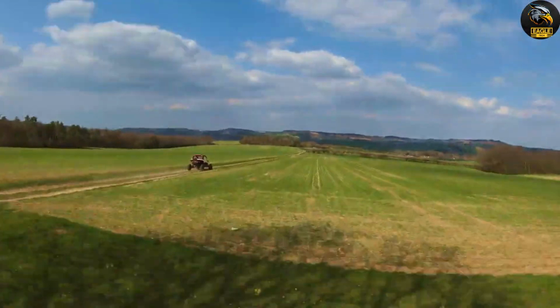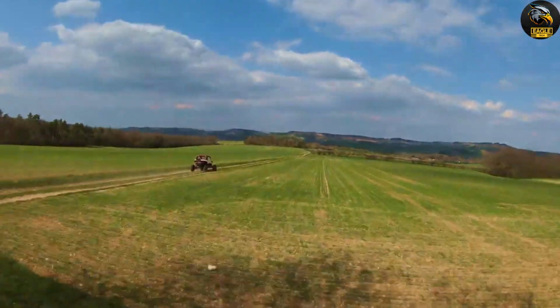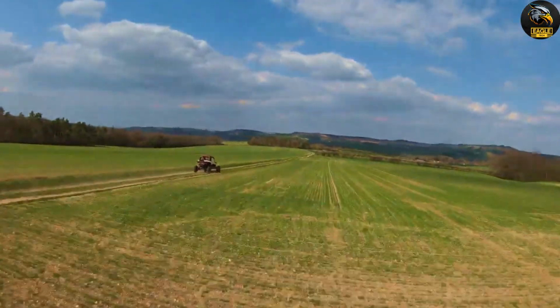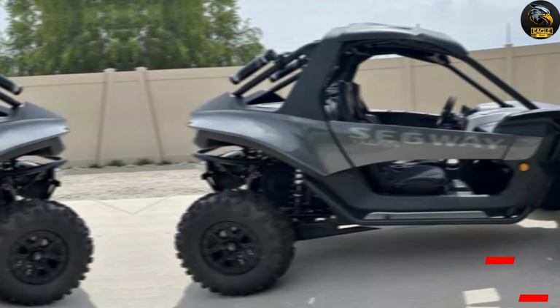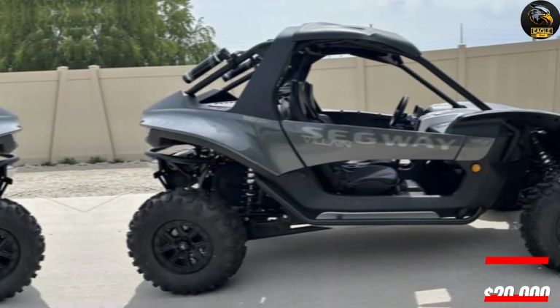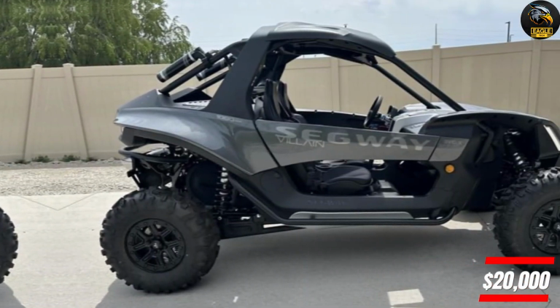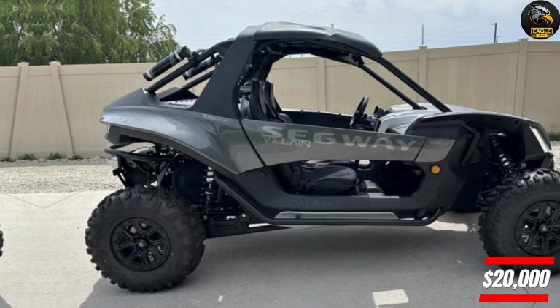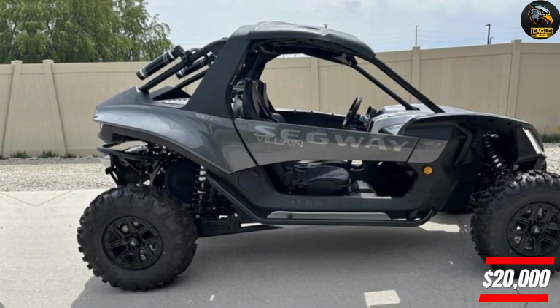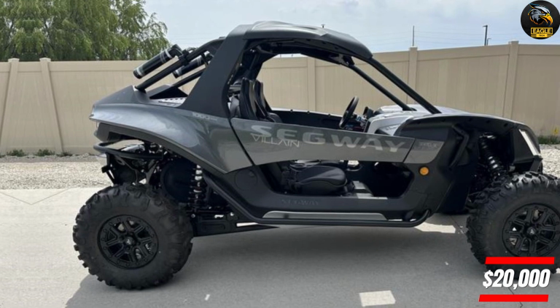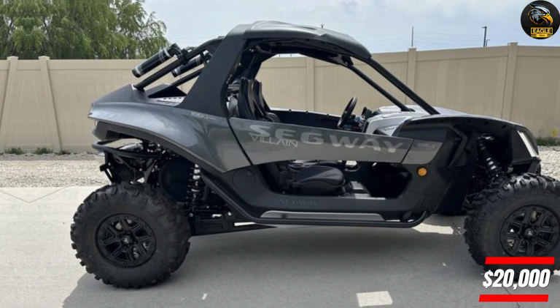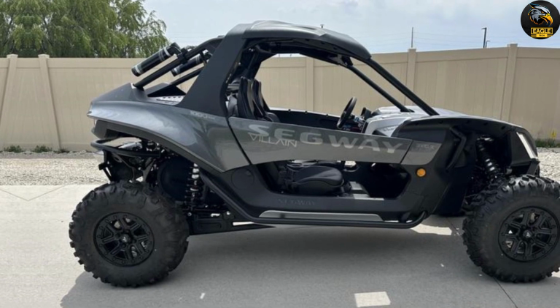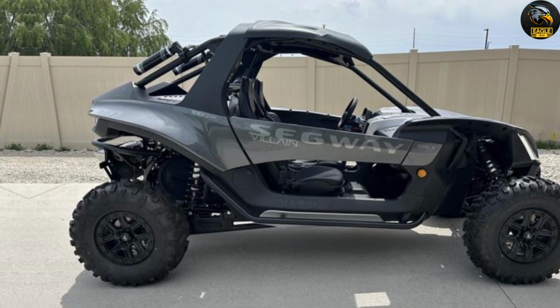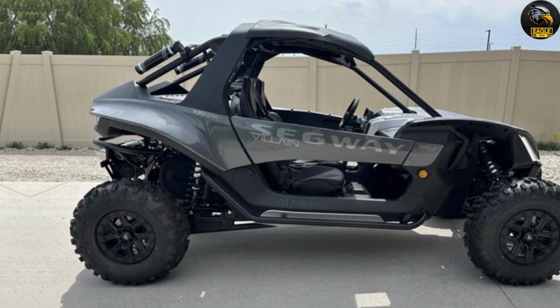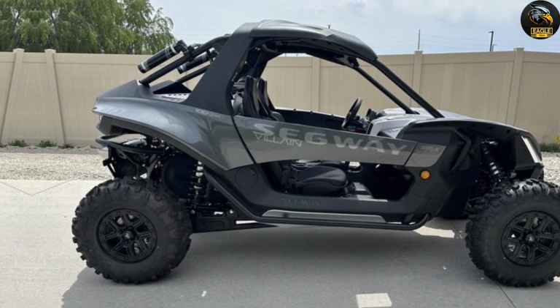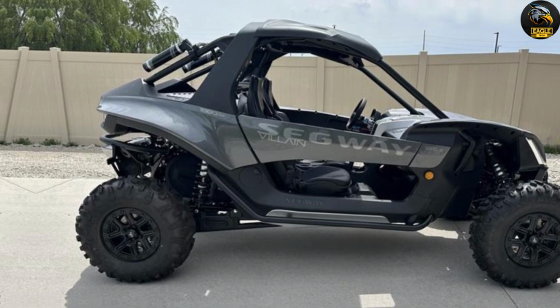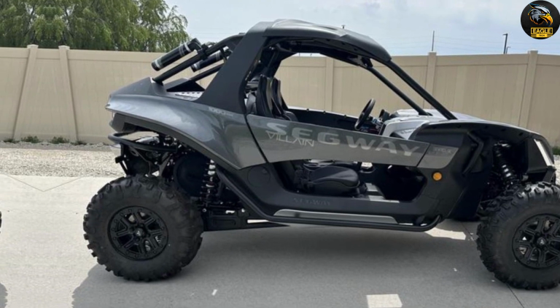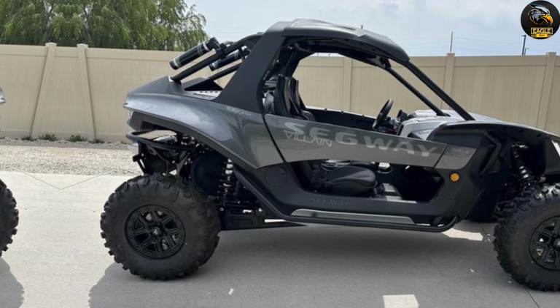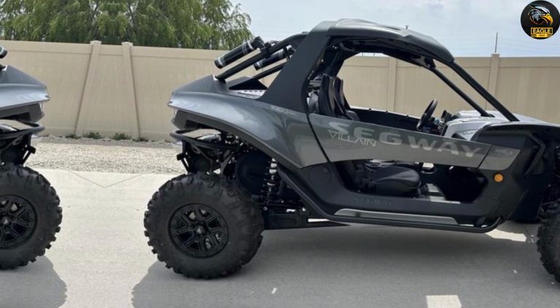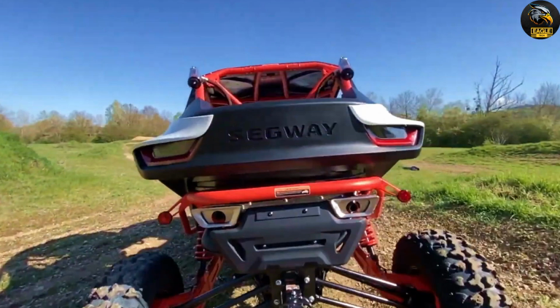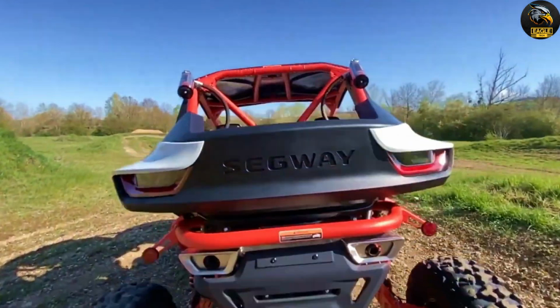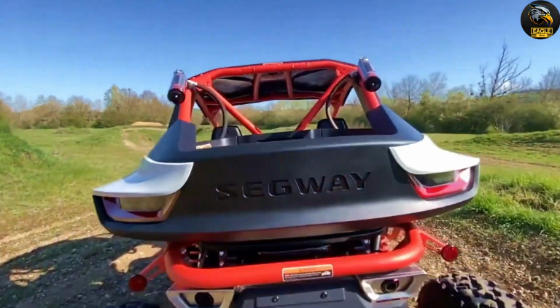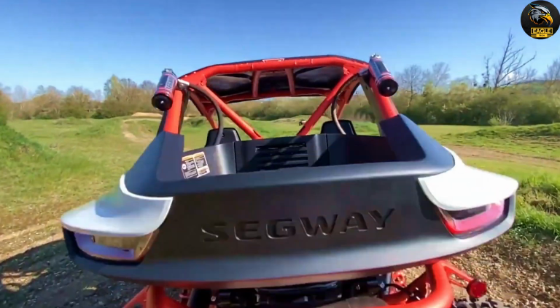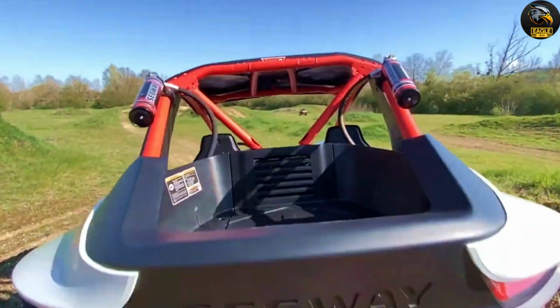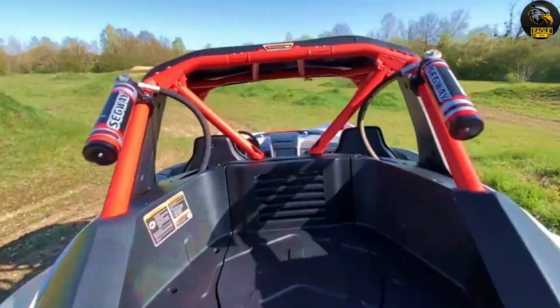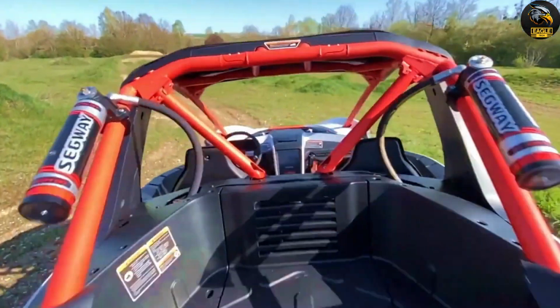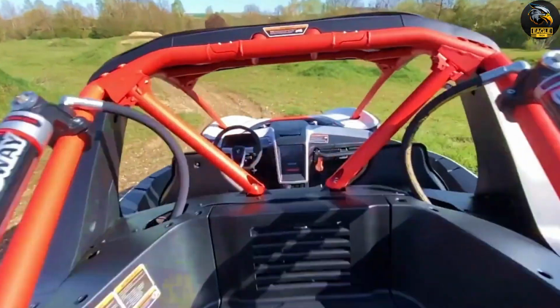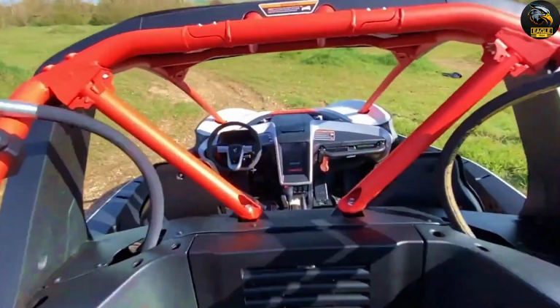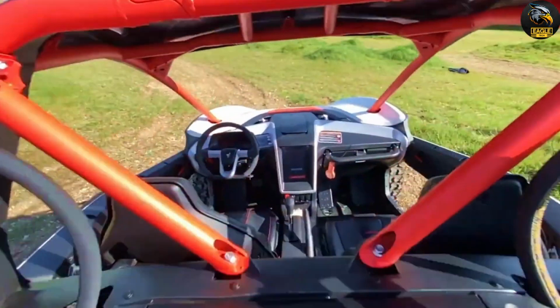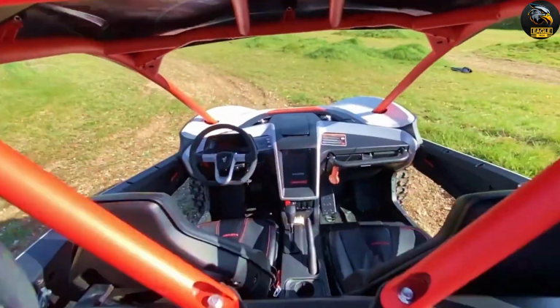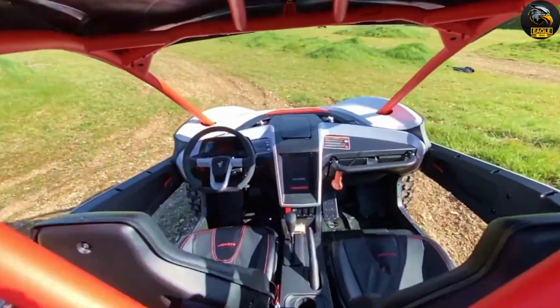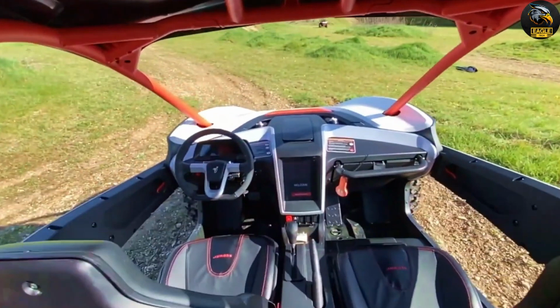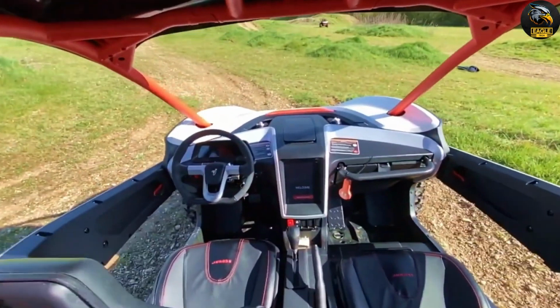This setup provides 16 inches of front travel and 18 inches of rear travel, offering a smooth ride even on rough ground. Starting at around $20,000, the Segway Villain SX10 delivers a thrilling driving experience.